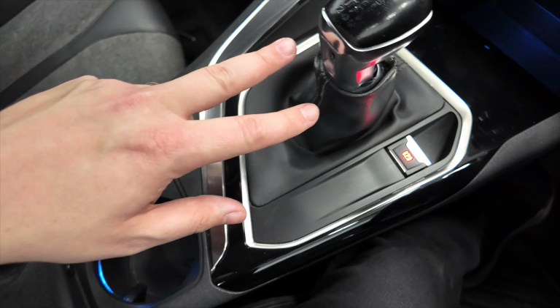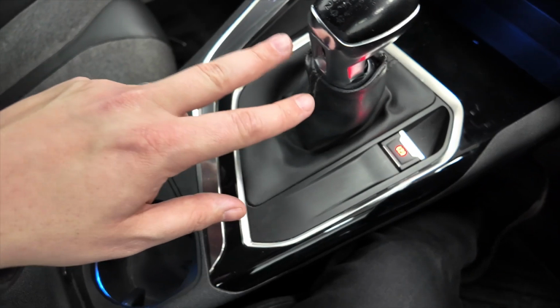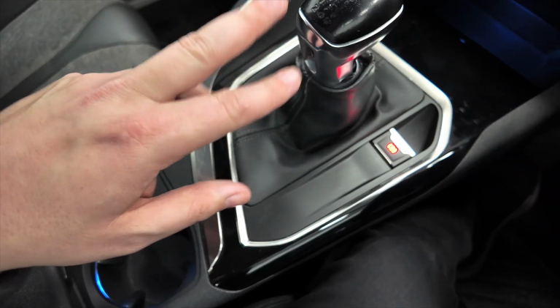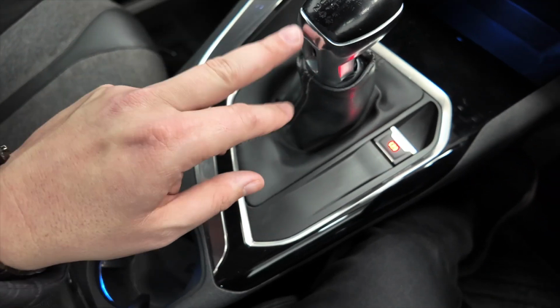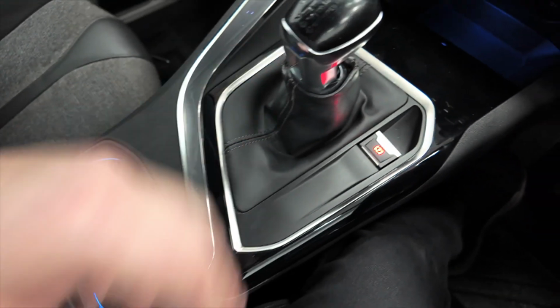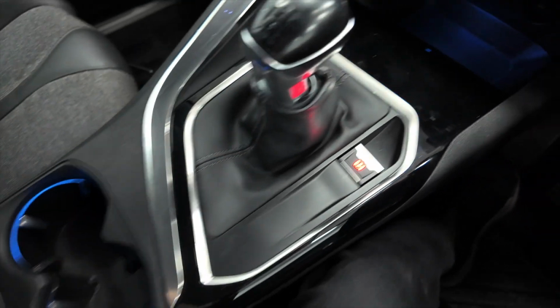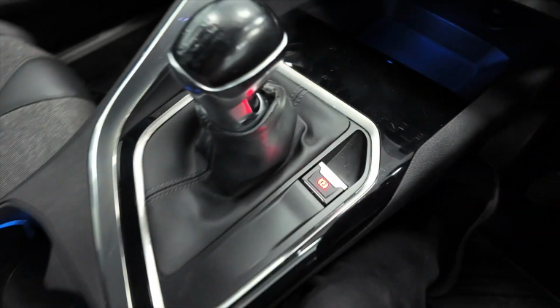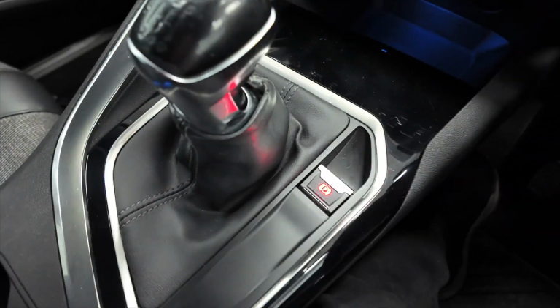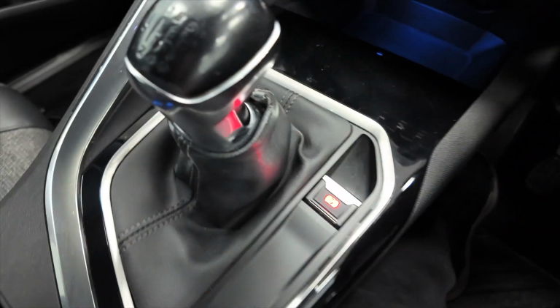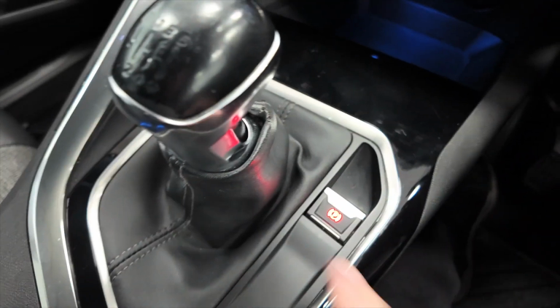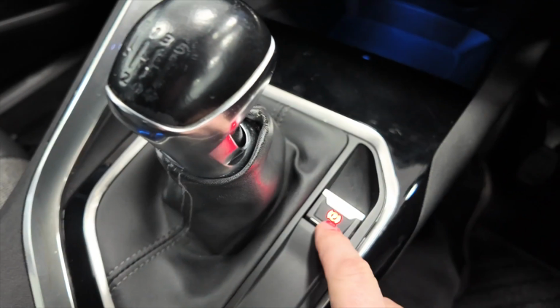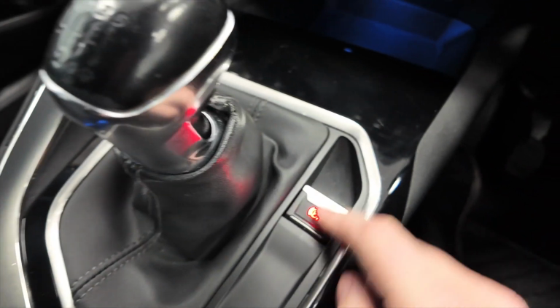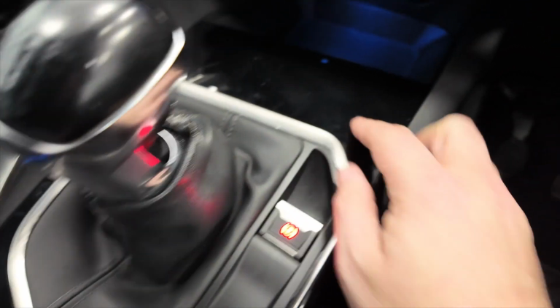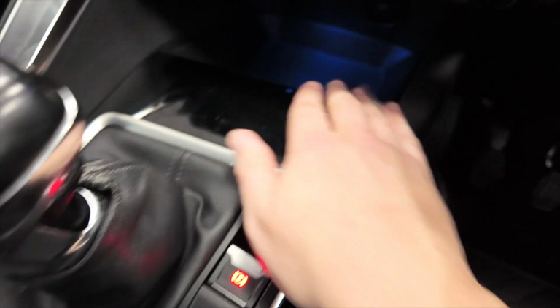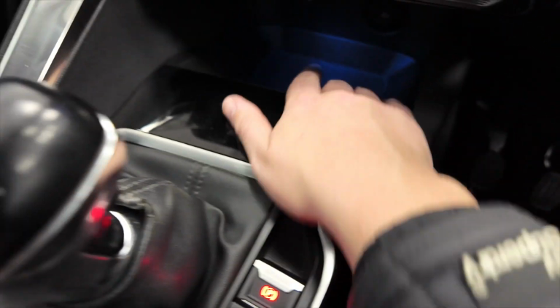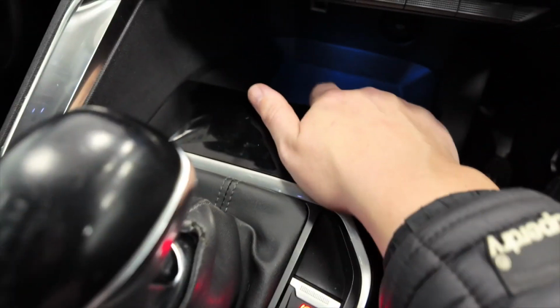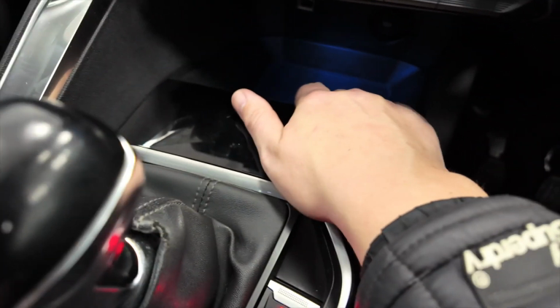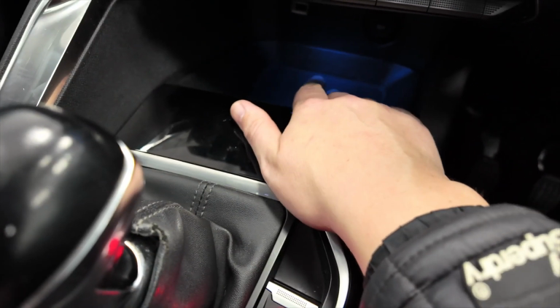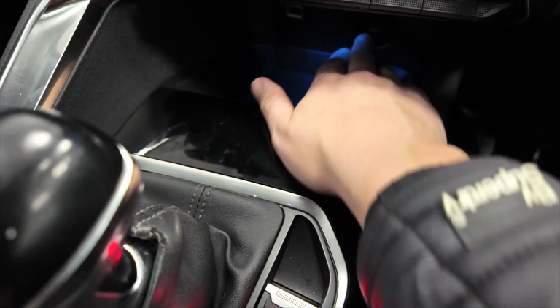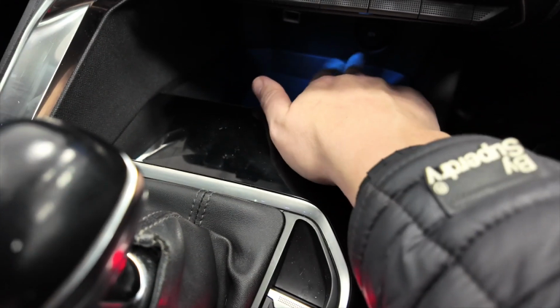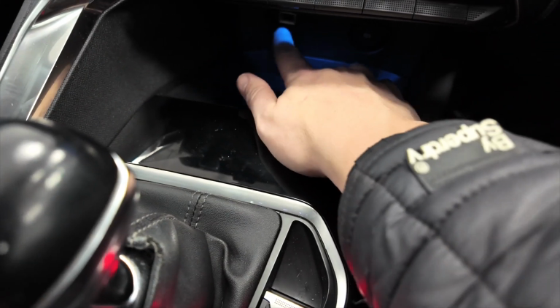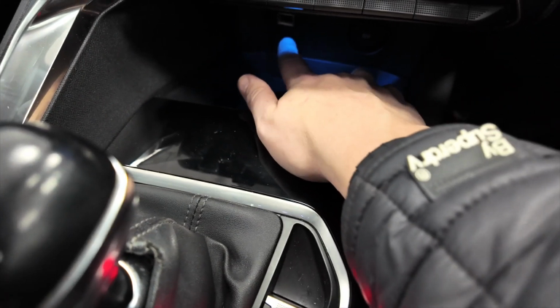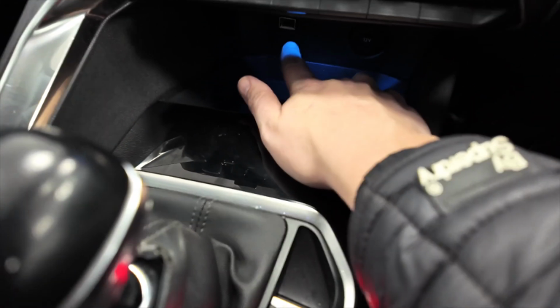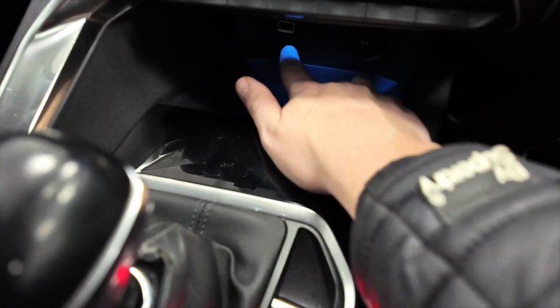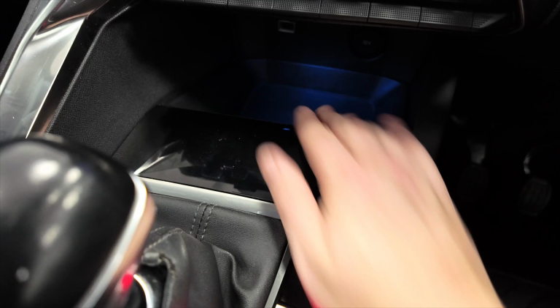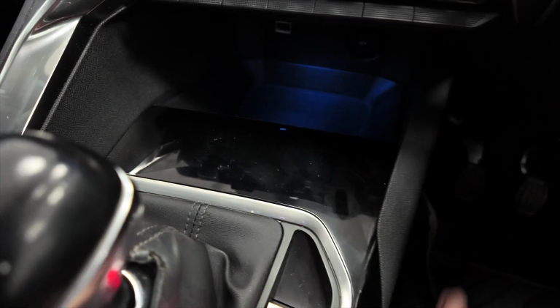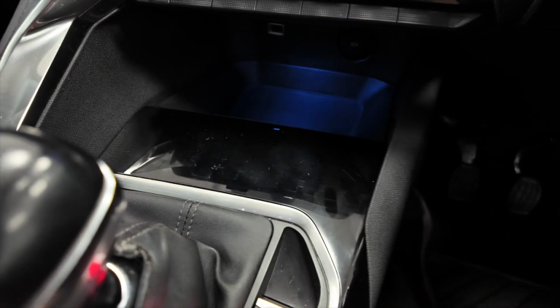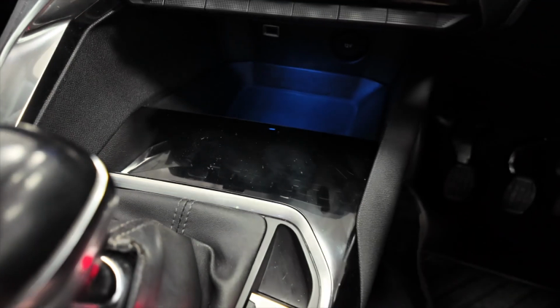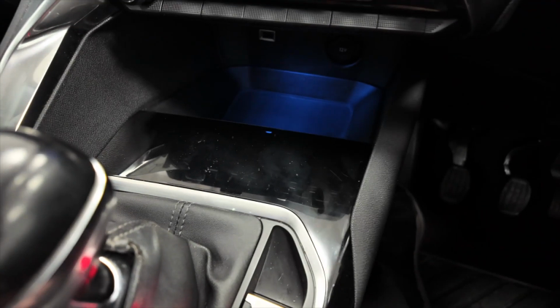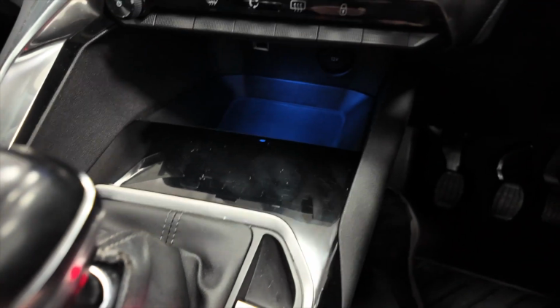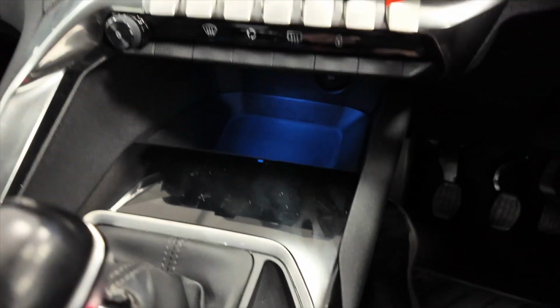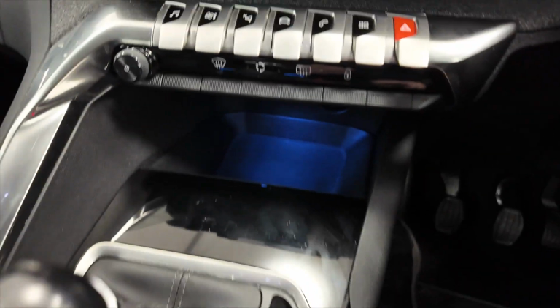A couple of cup holders, your manual gear stick, parking brake, and then there's some space here with a 12 volt and a USB port so you can charge your phone.